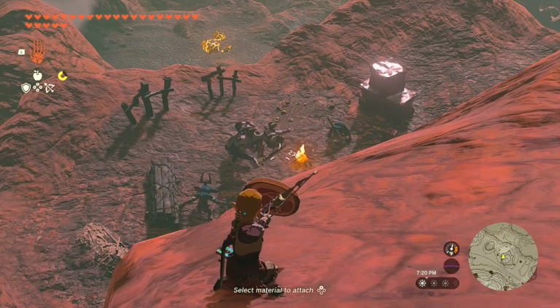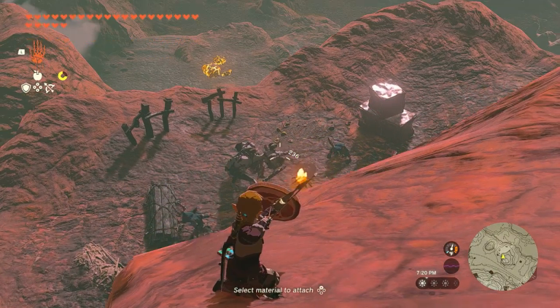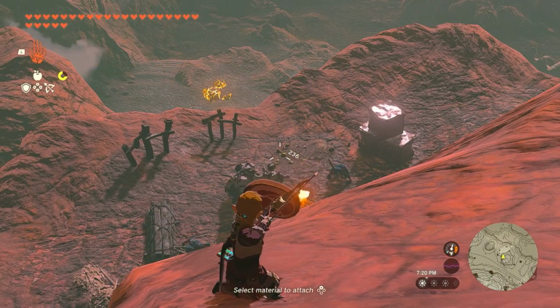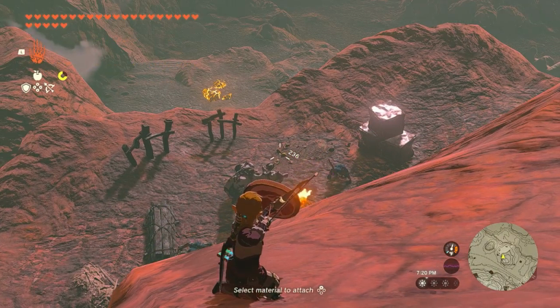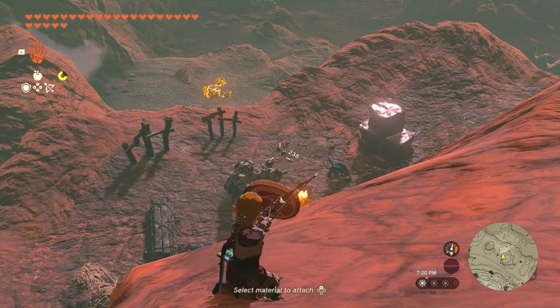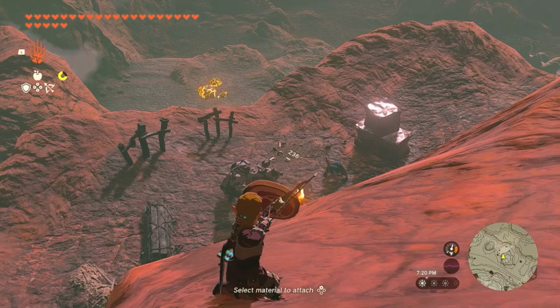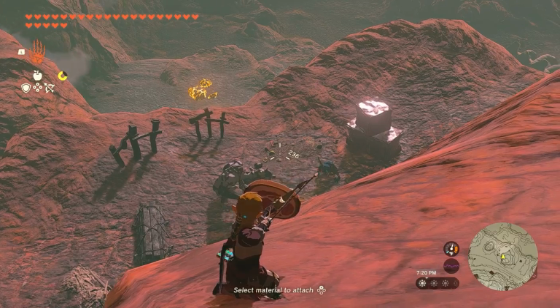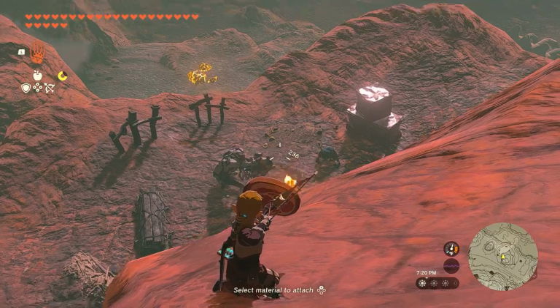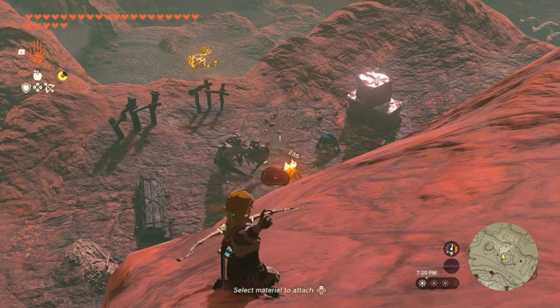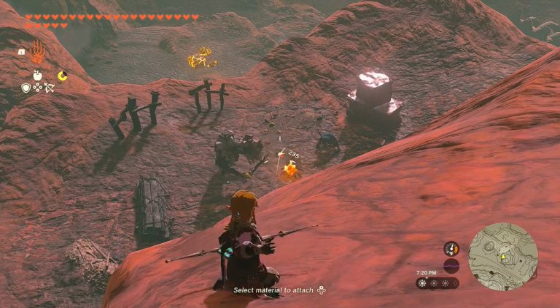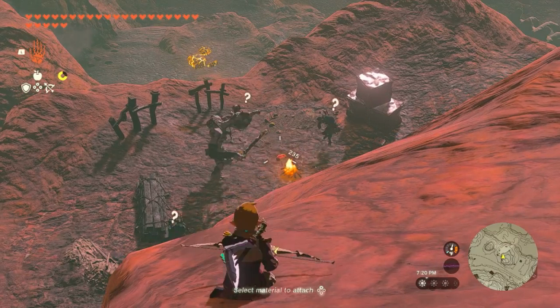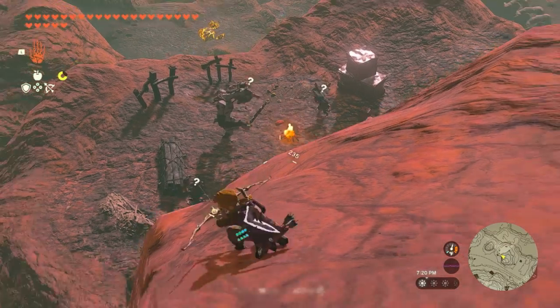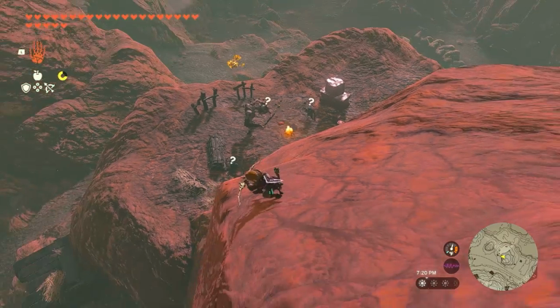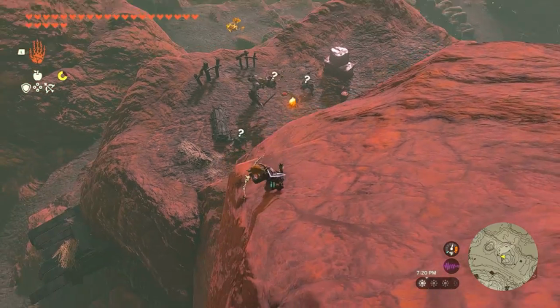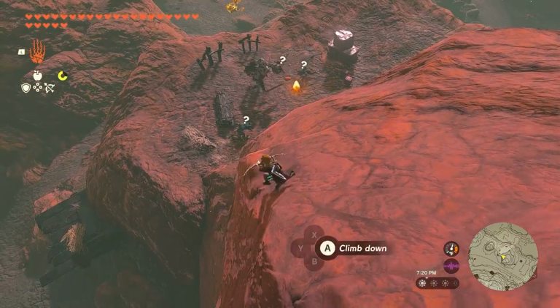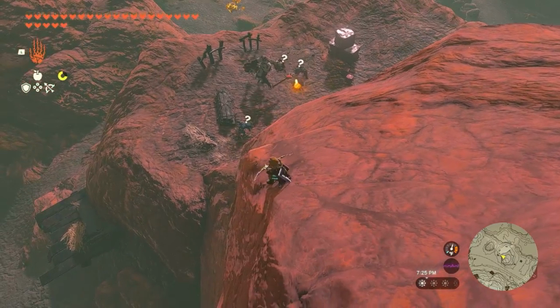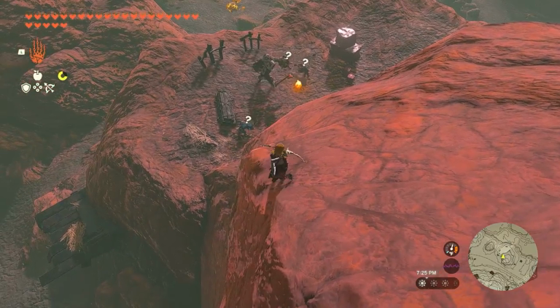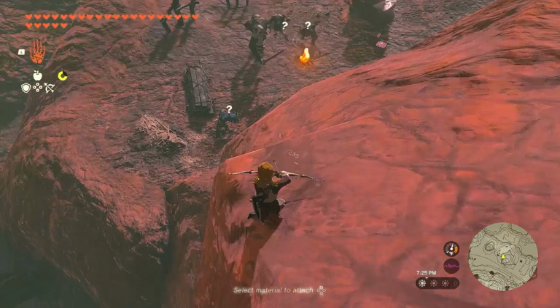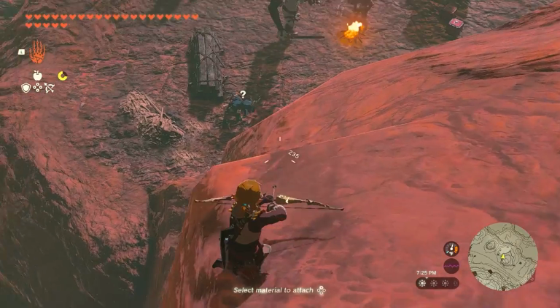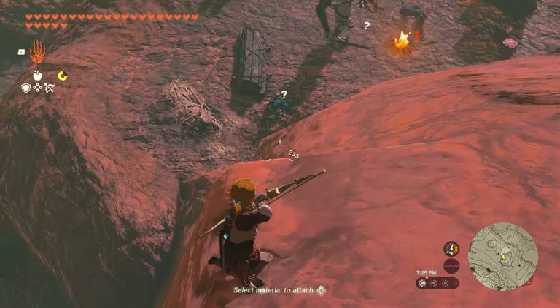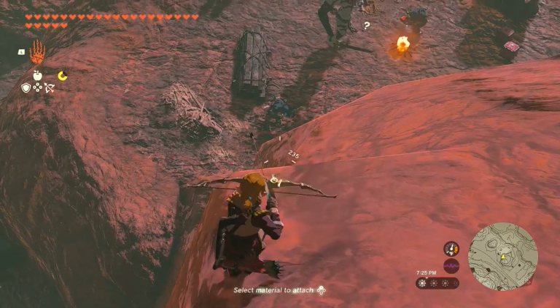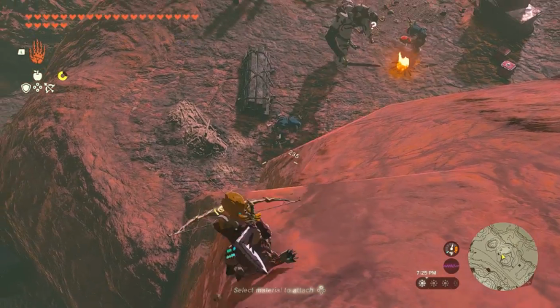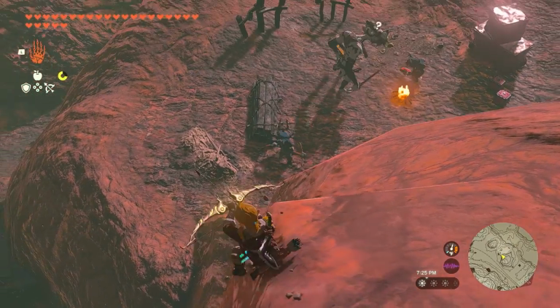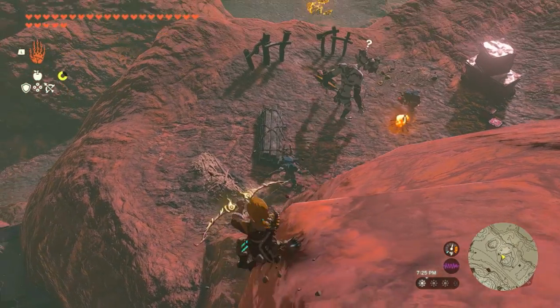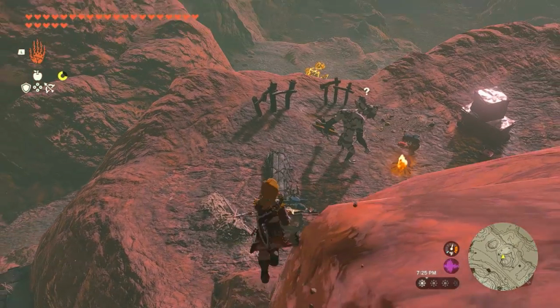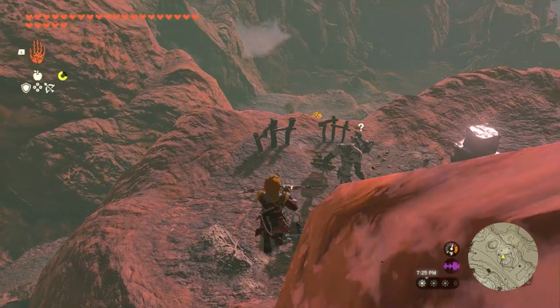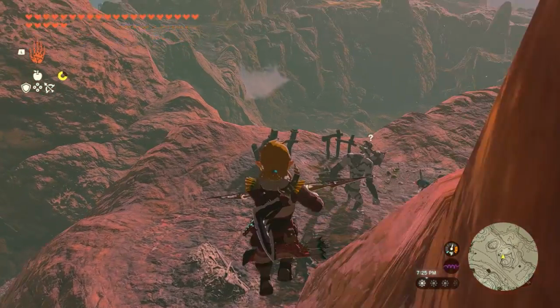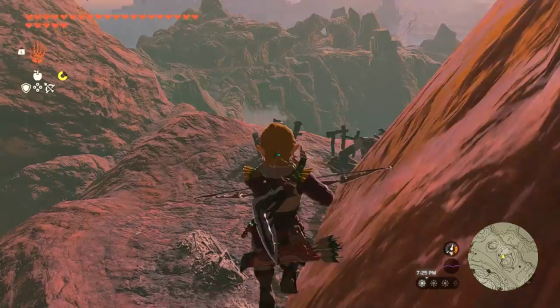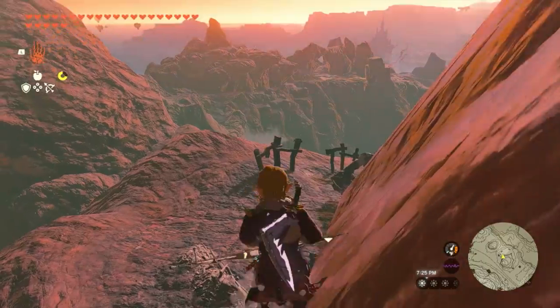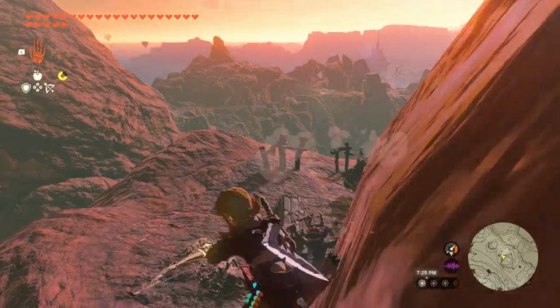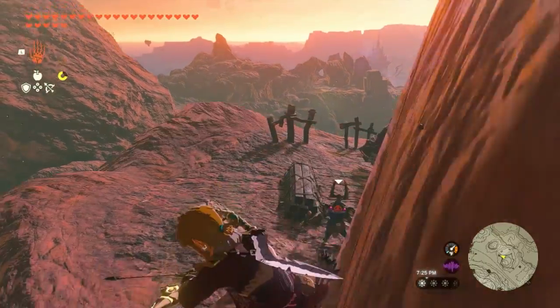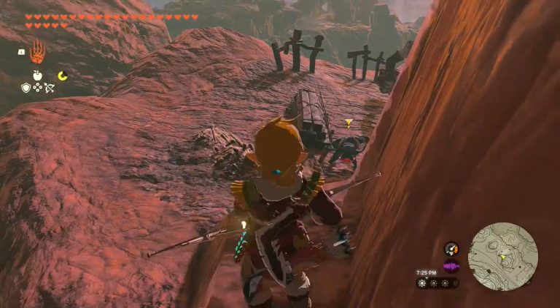It also works if you want to sneak attack the enemy. You shoot the meat and while they're paying attention to it, you can sneak attack them.